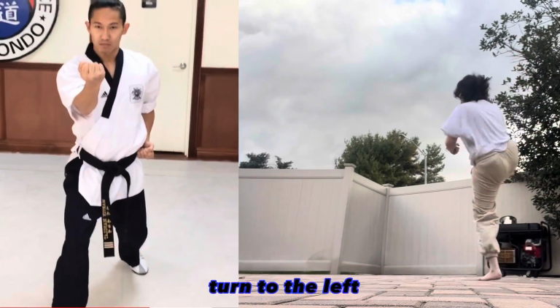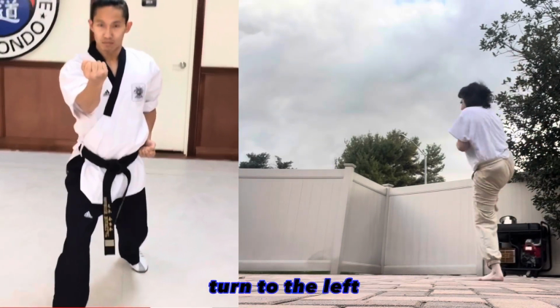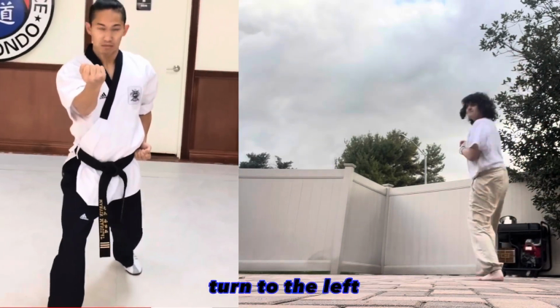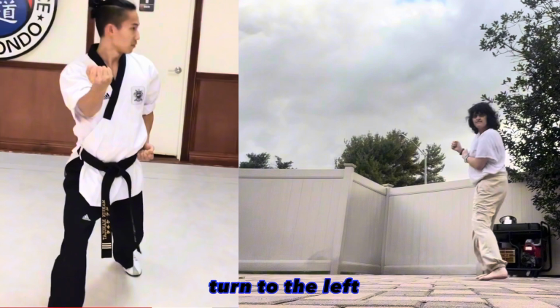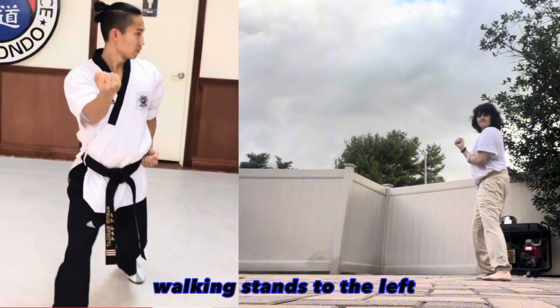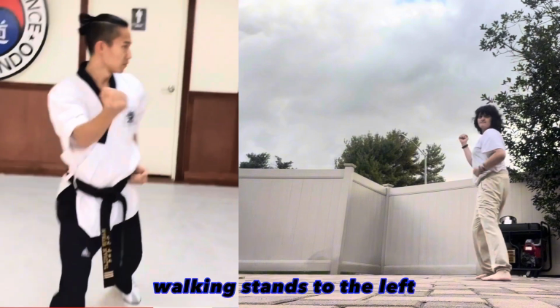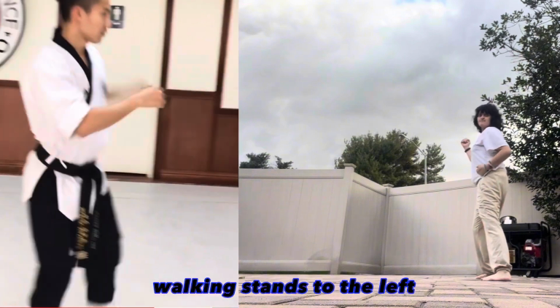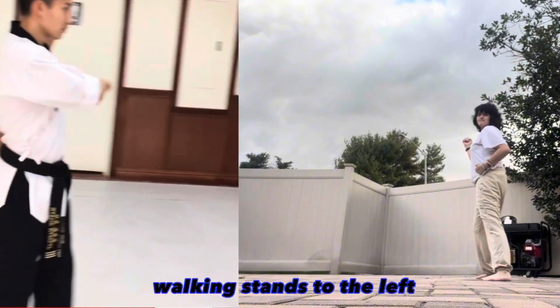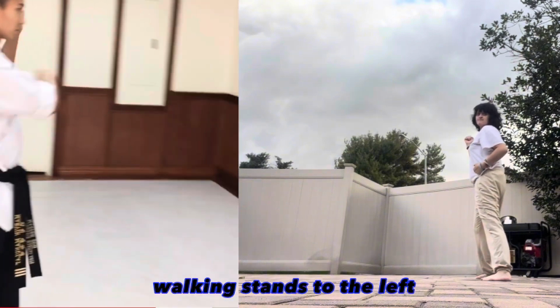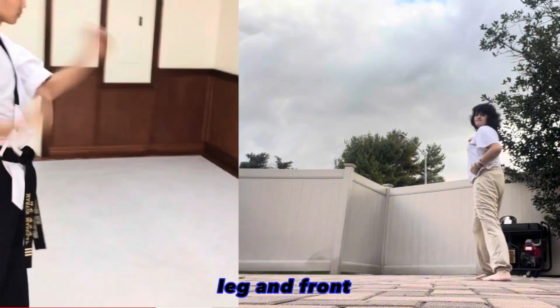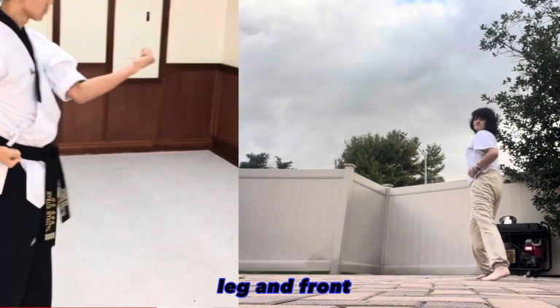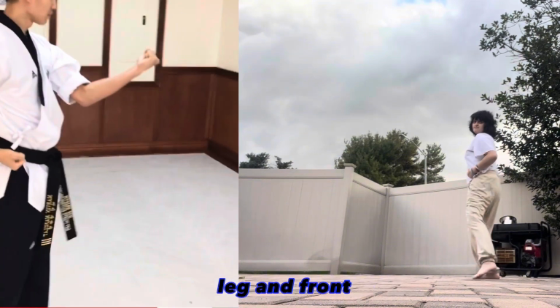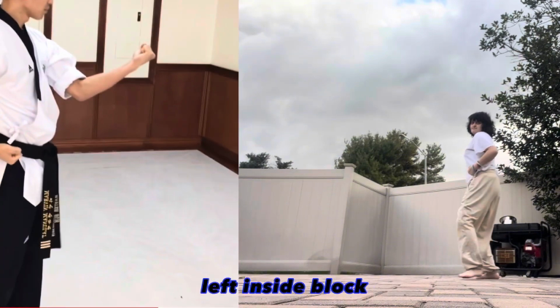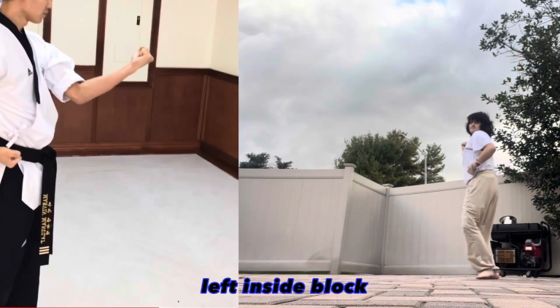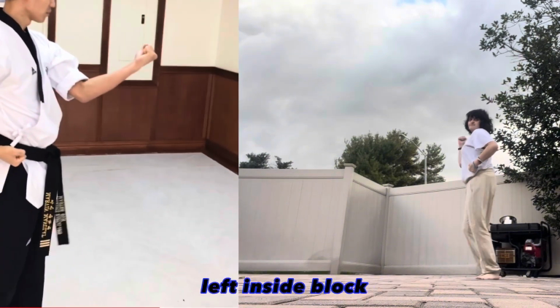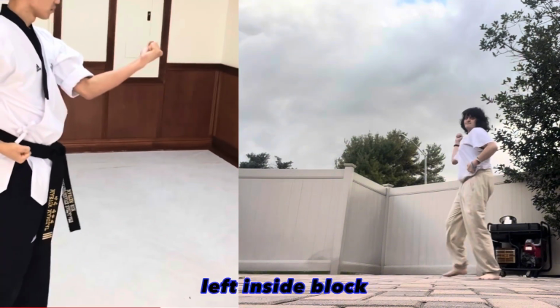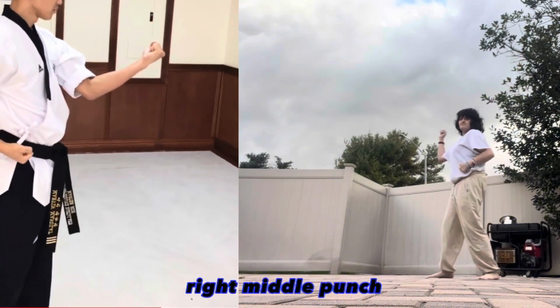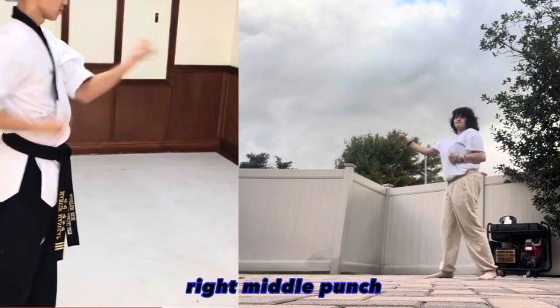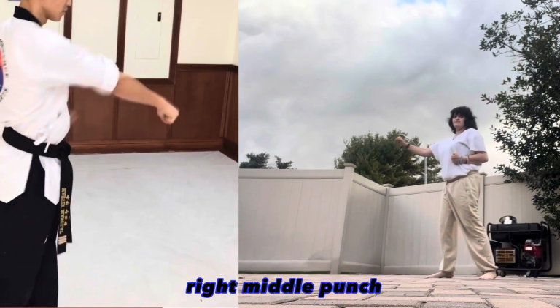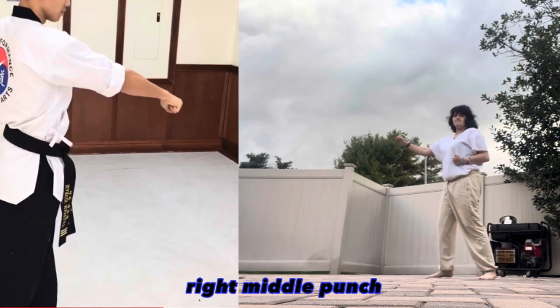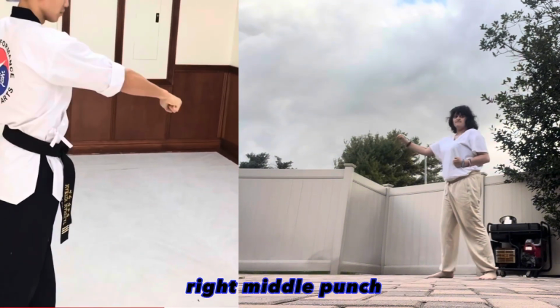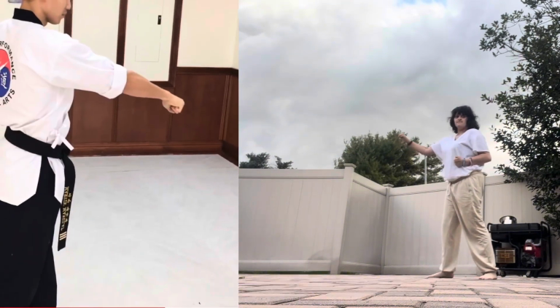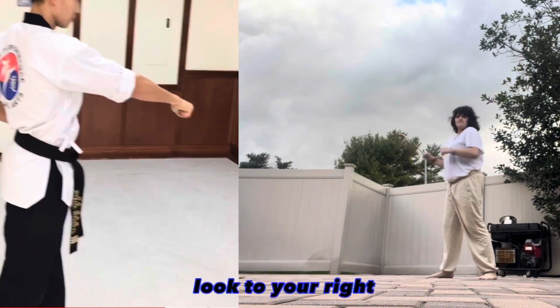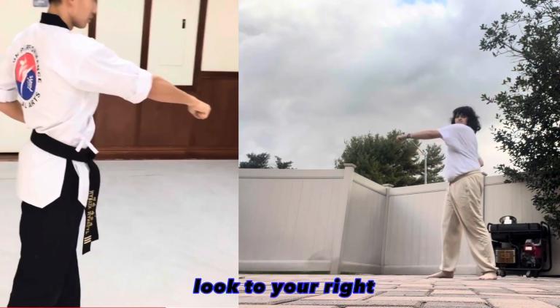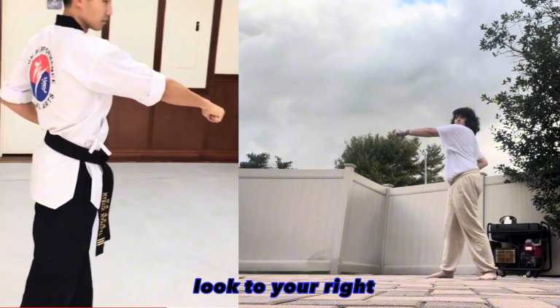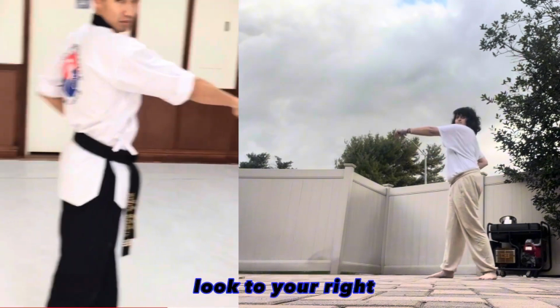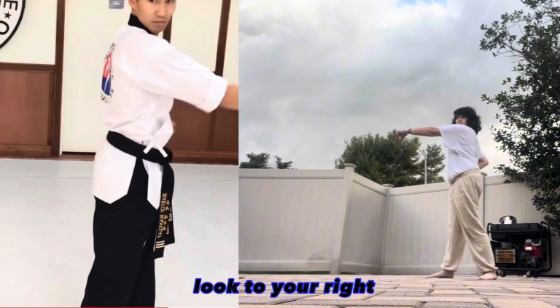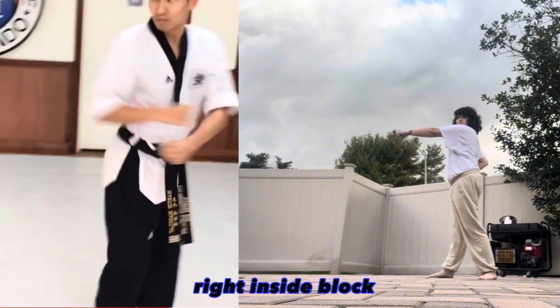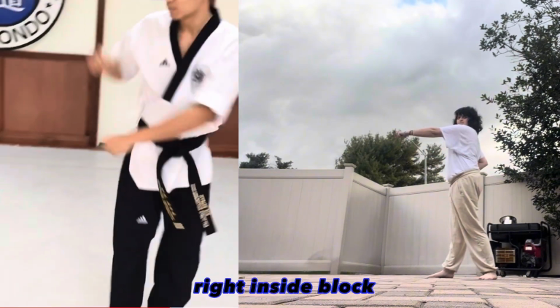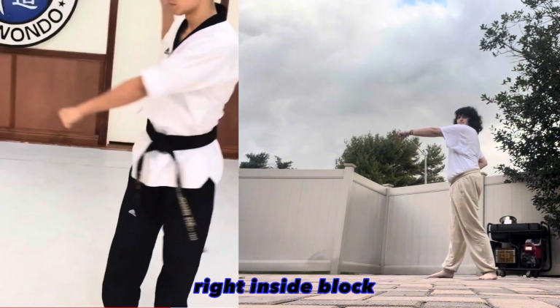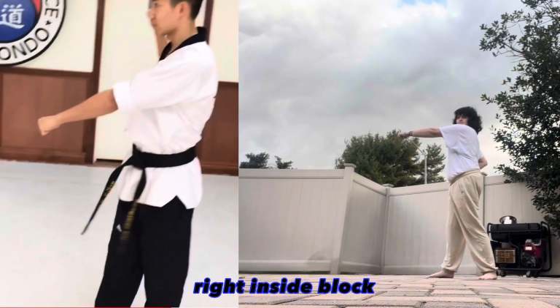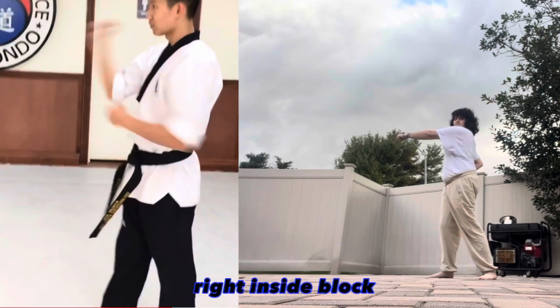Turn to the left, walking stance with the left leg in front, left inside block, right middle punch. Look to your right, right inside block.